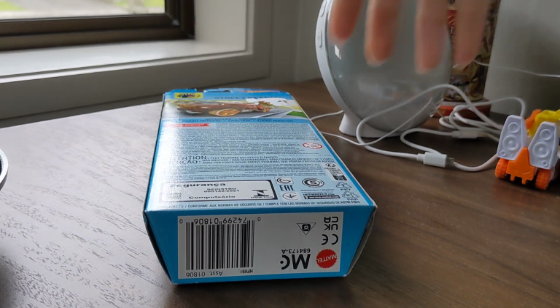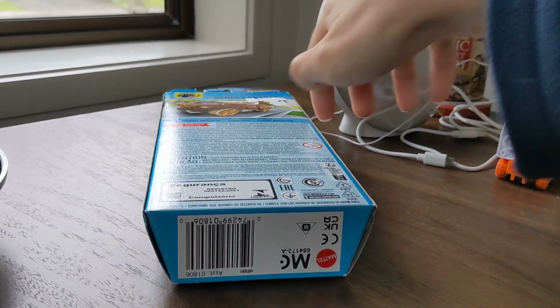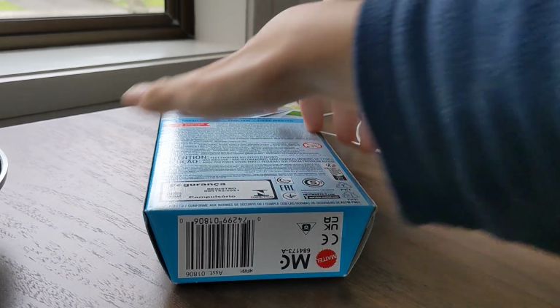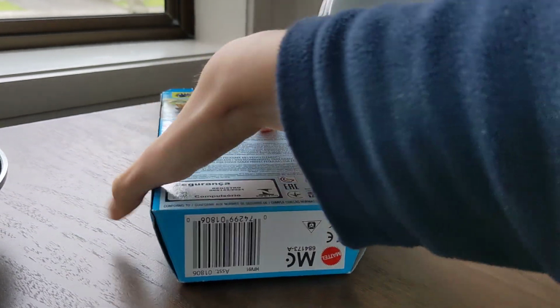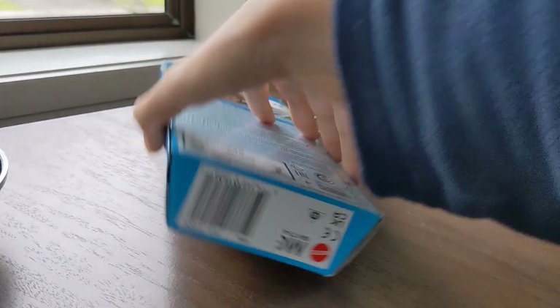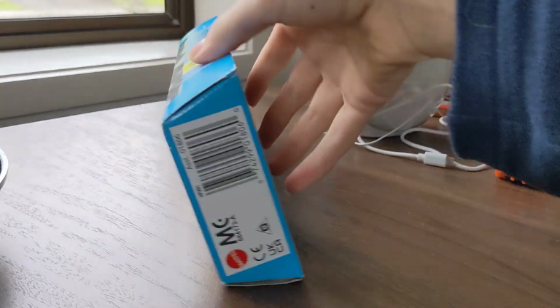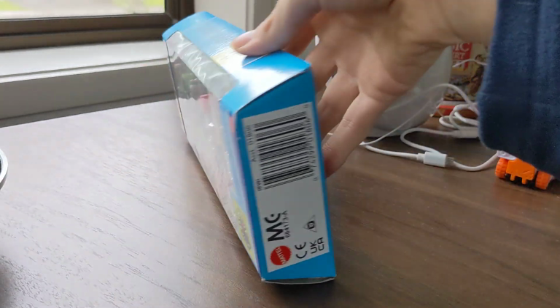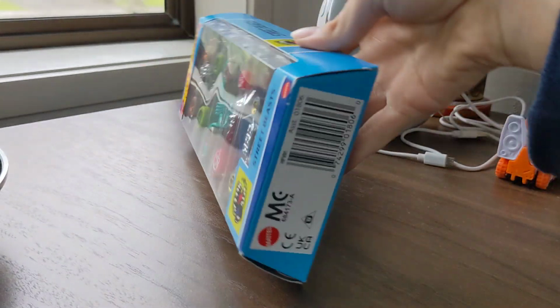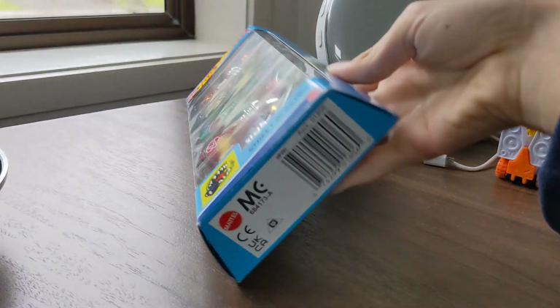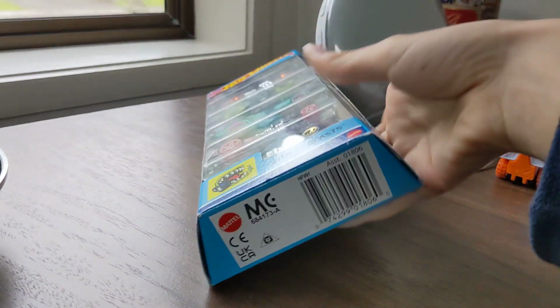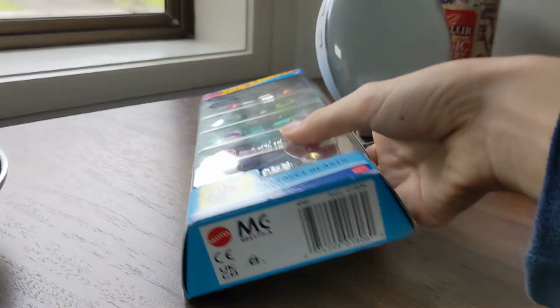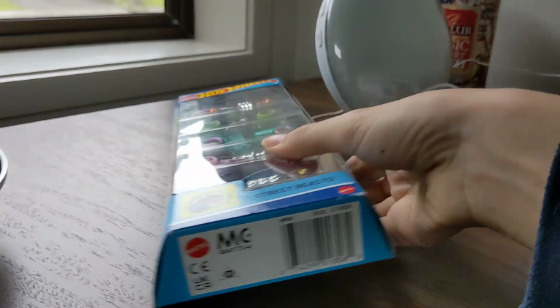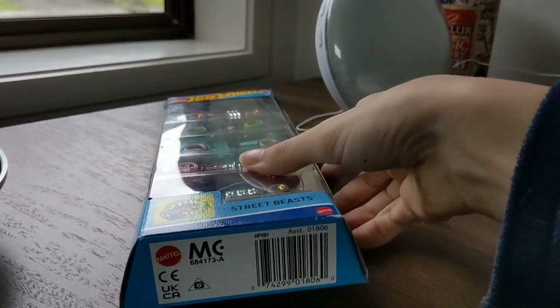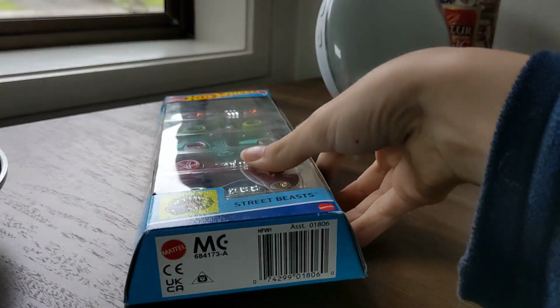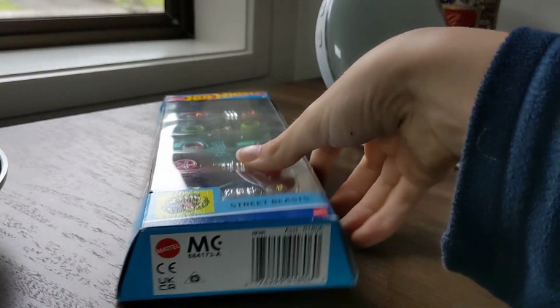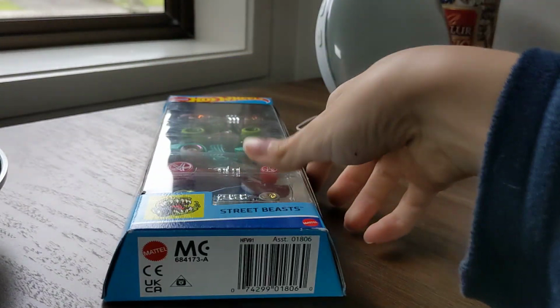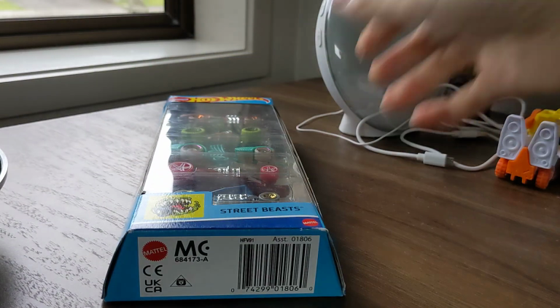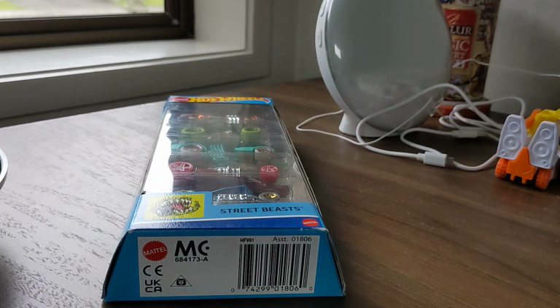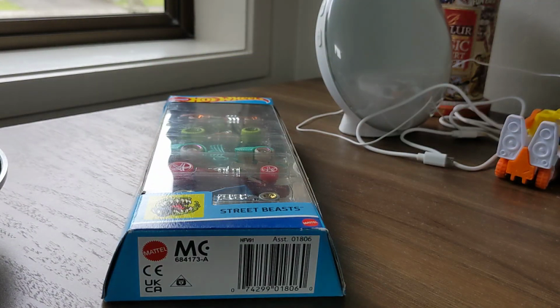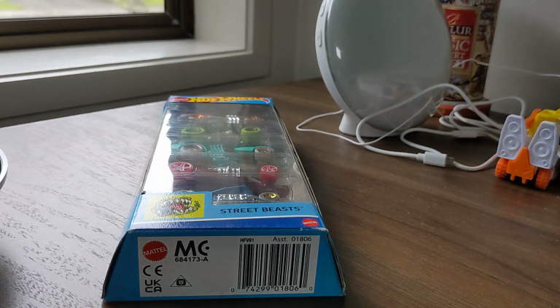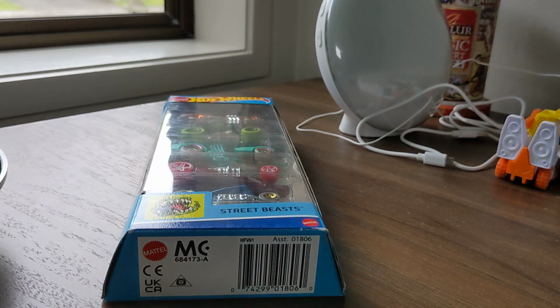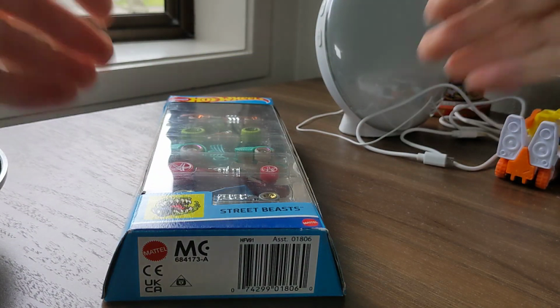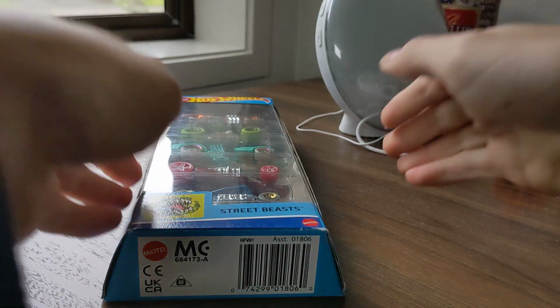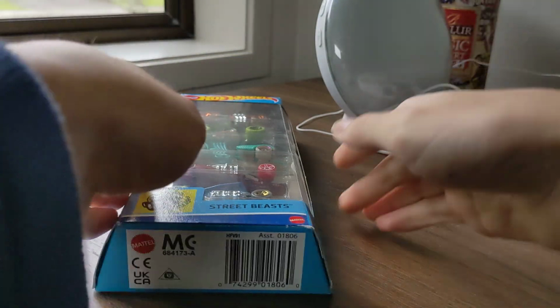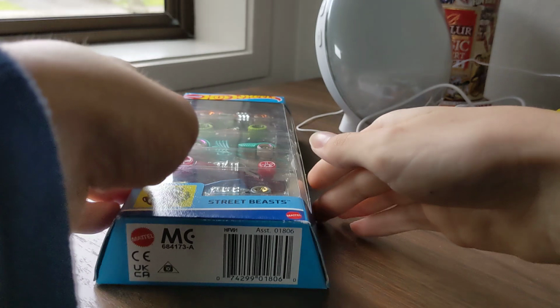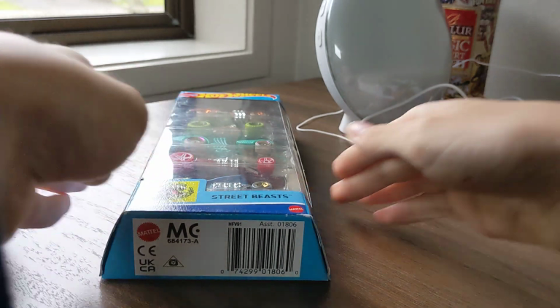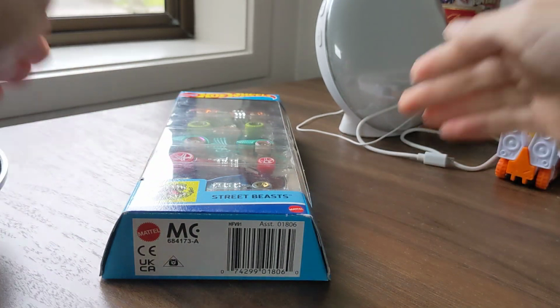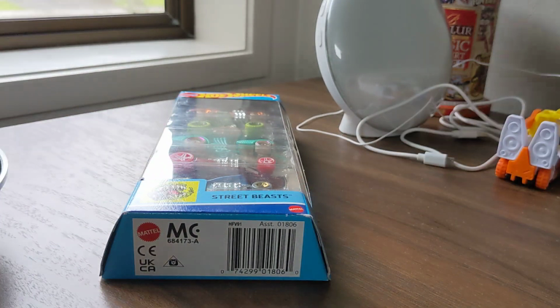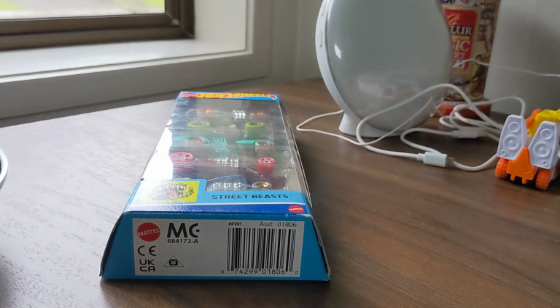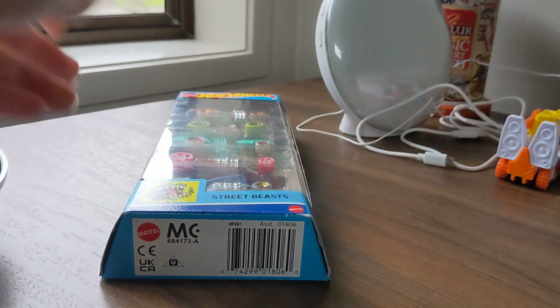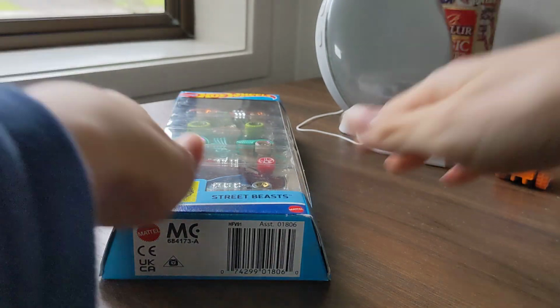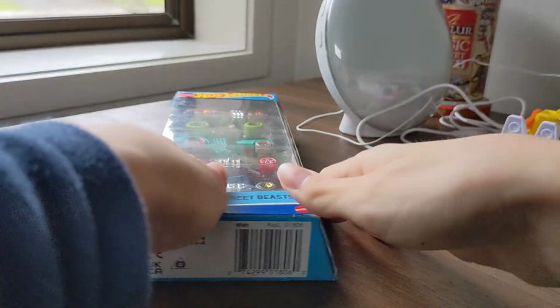I'm going to unbox this, actually open this.